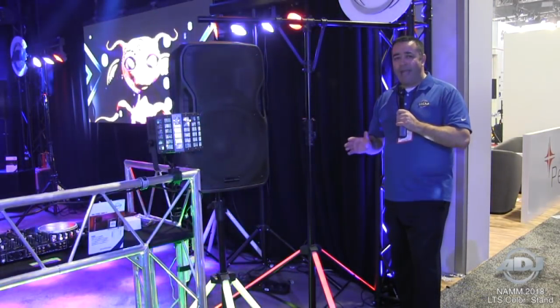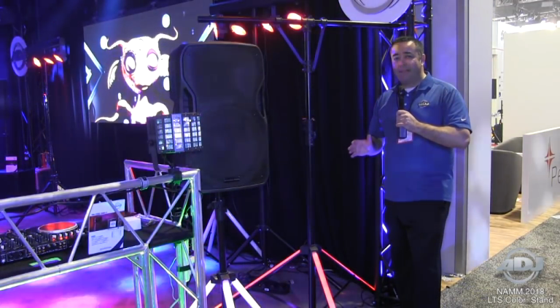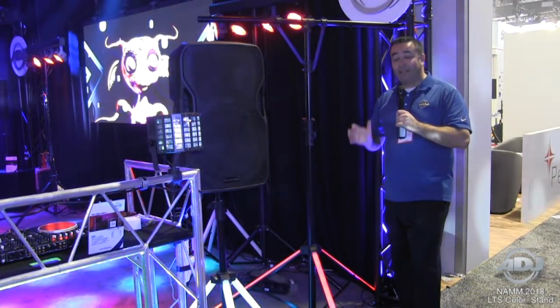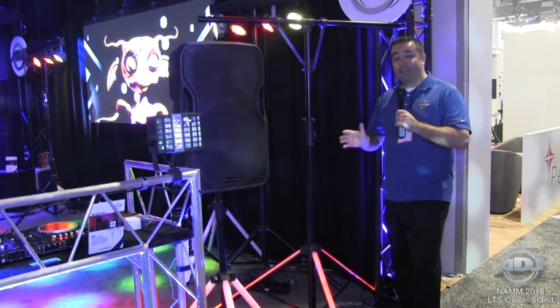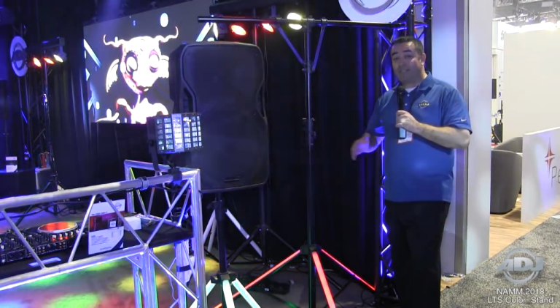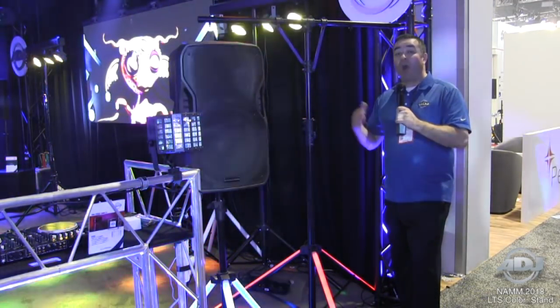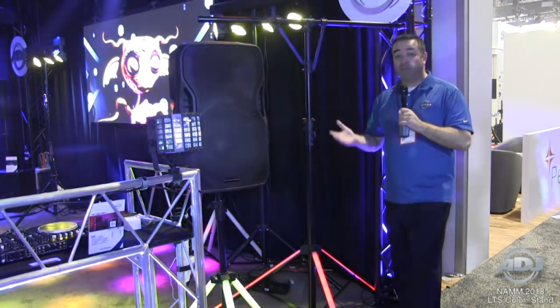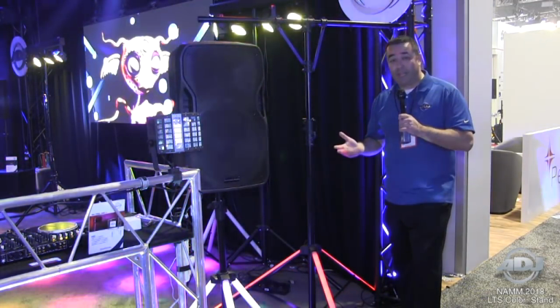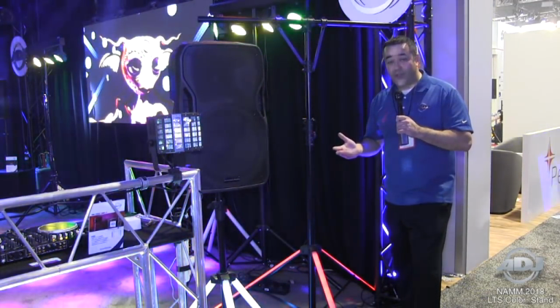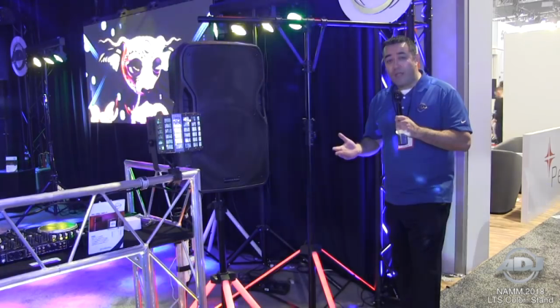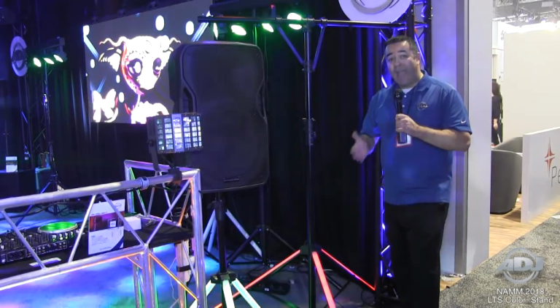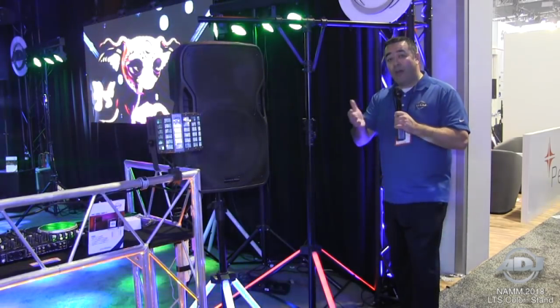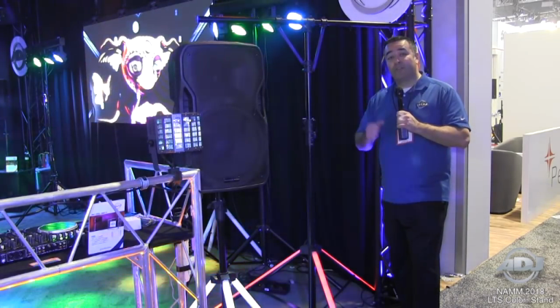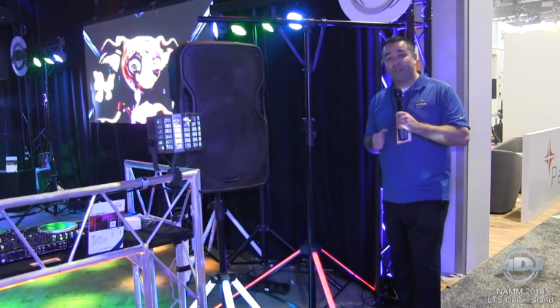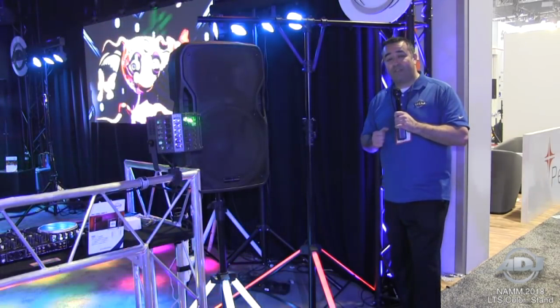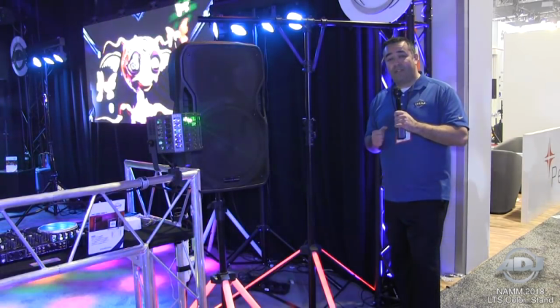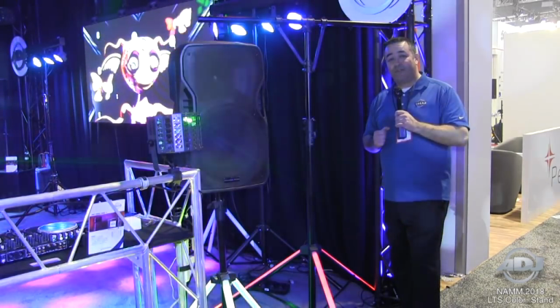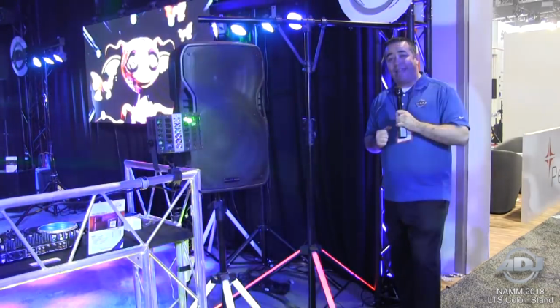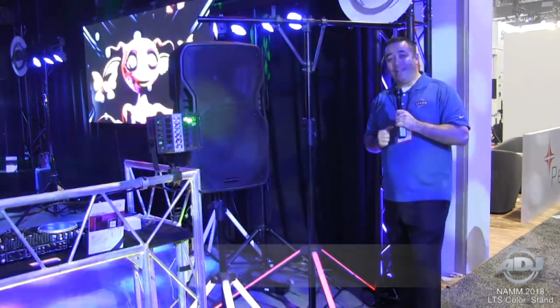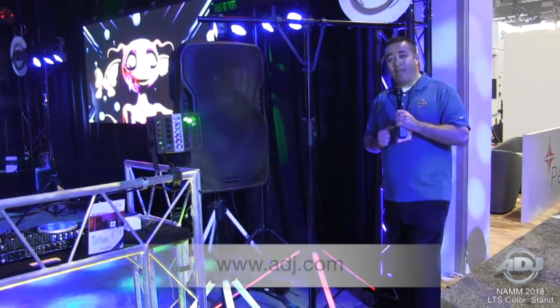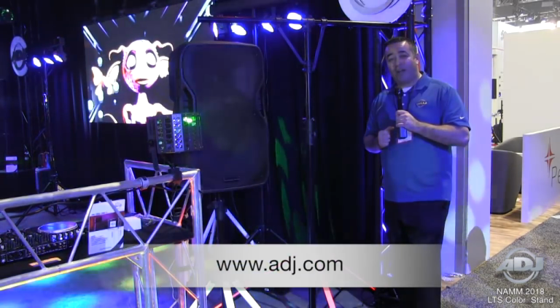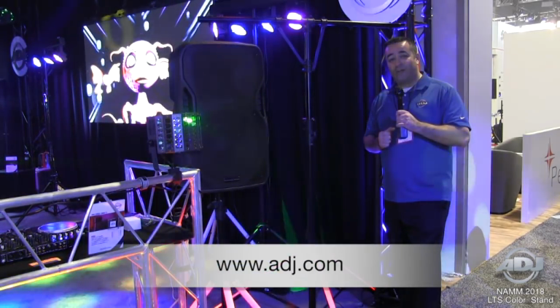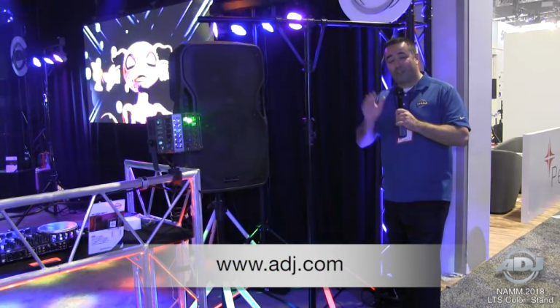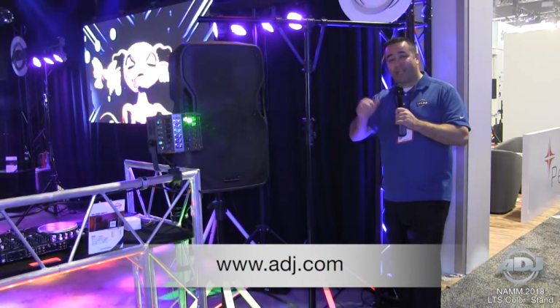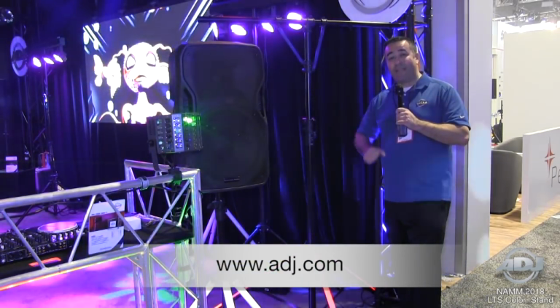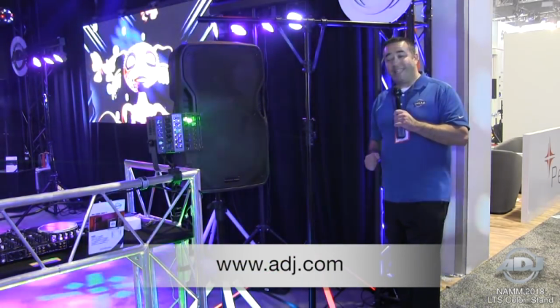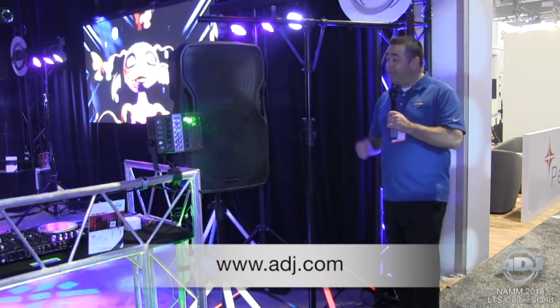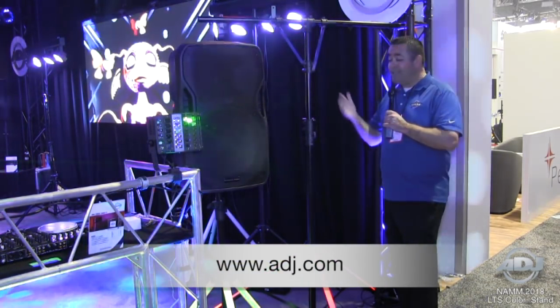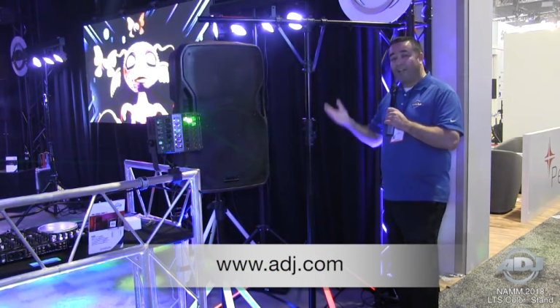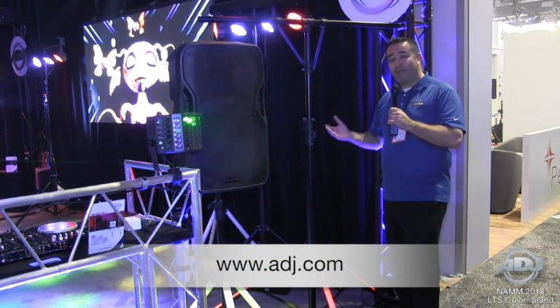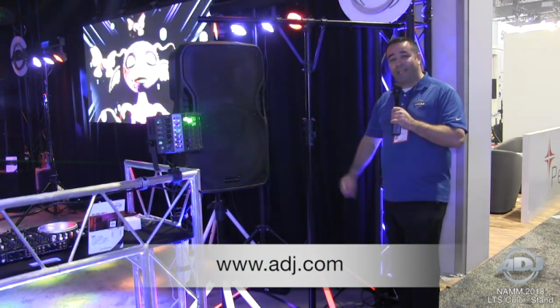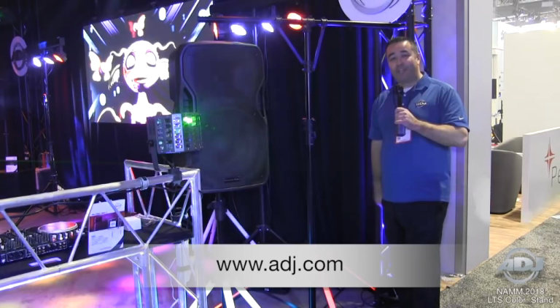It's a great way to add the light stand as part of your light show. Also coming to you very soon at ADJ.com — check it out, the LTS Color by ADJ.